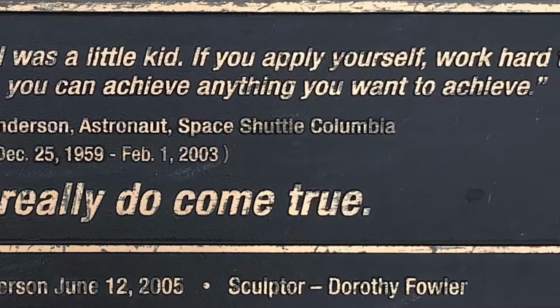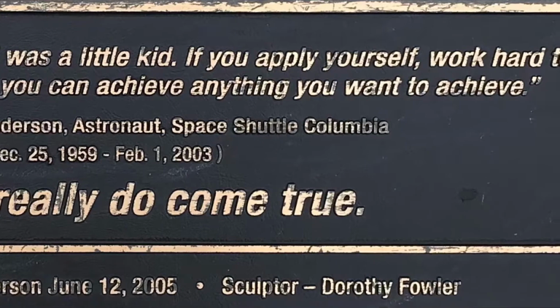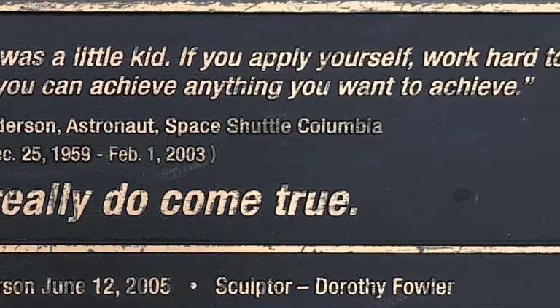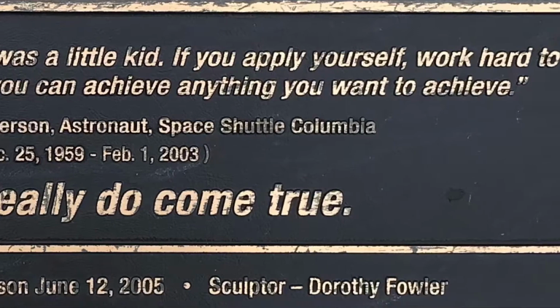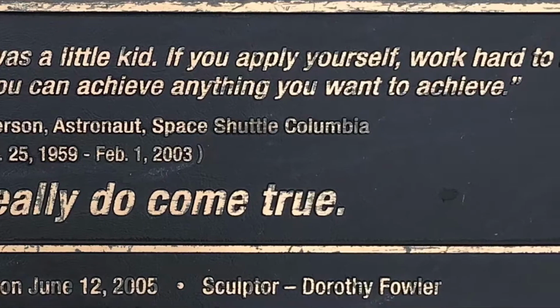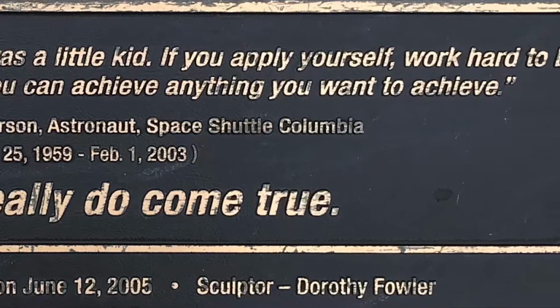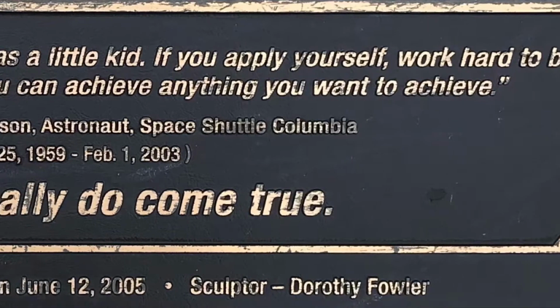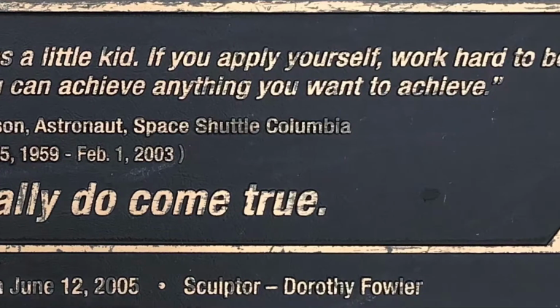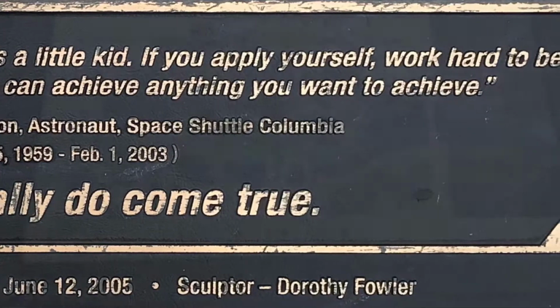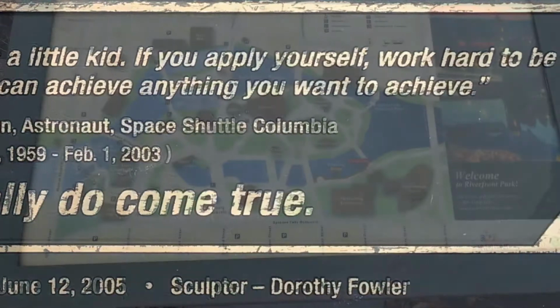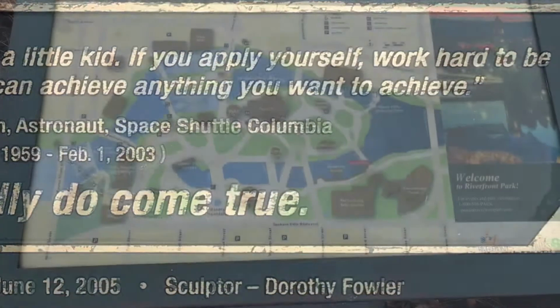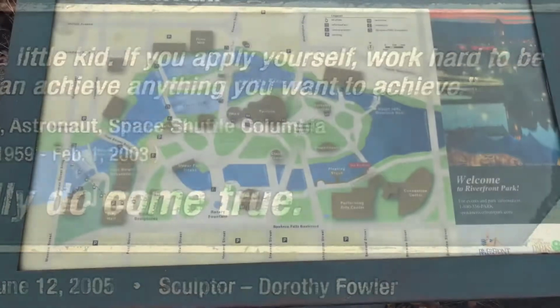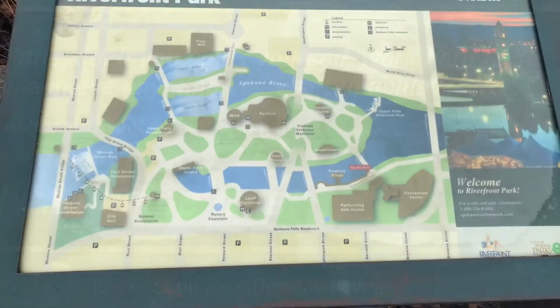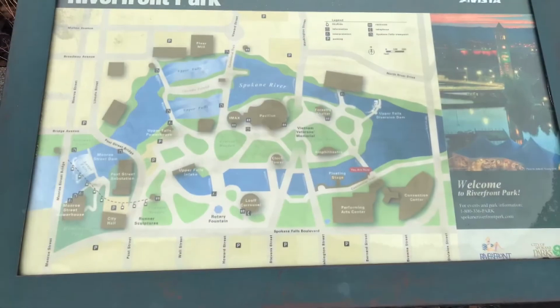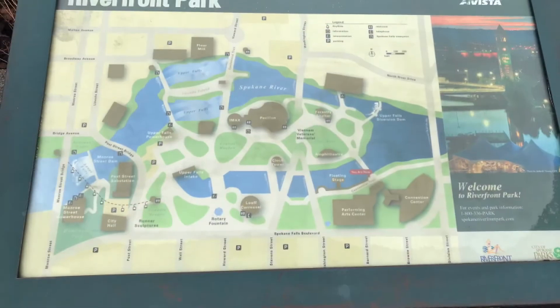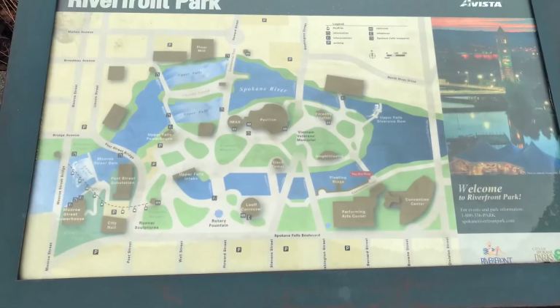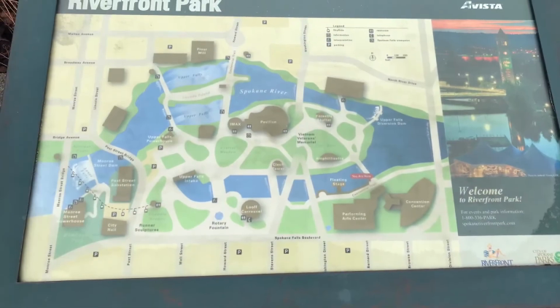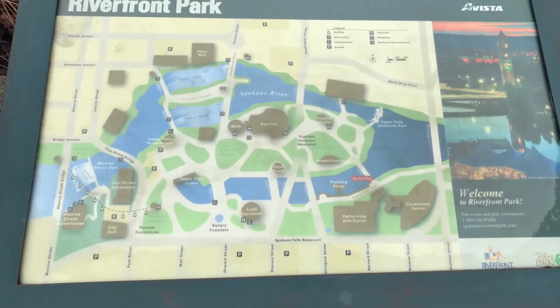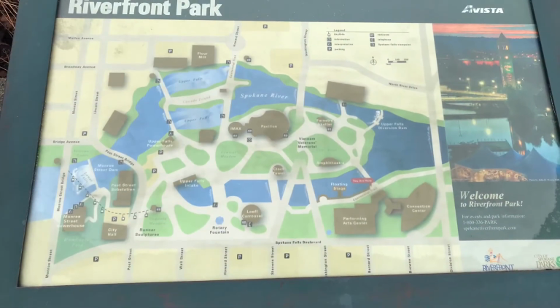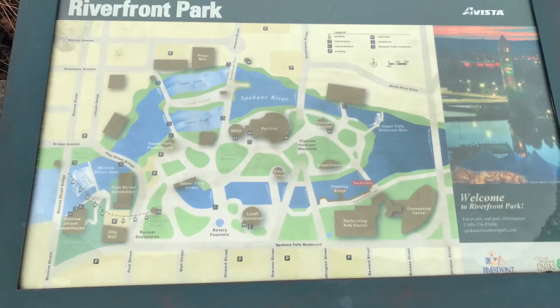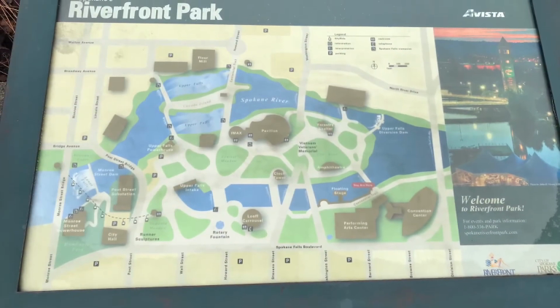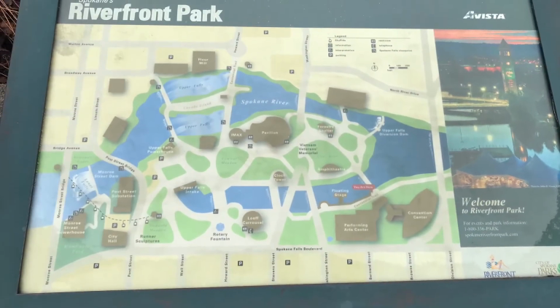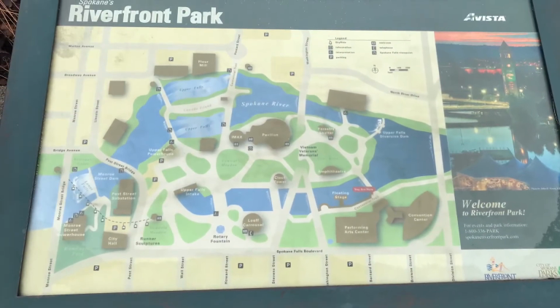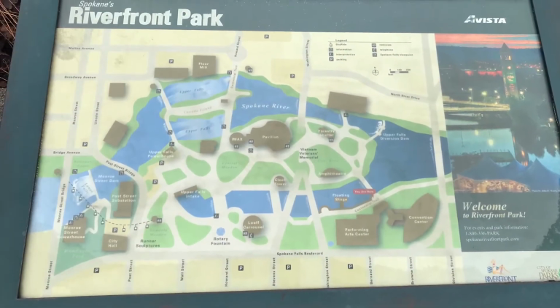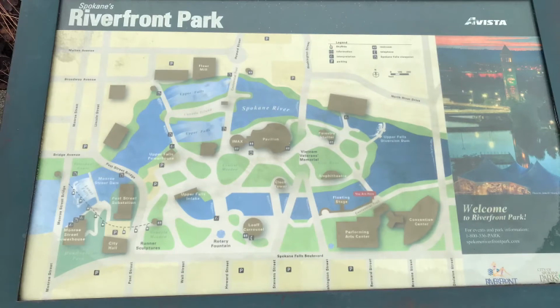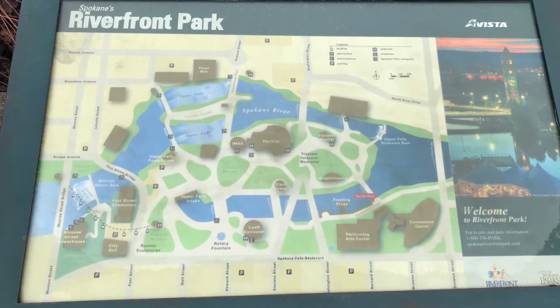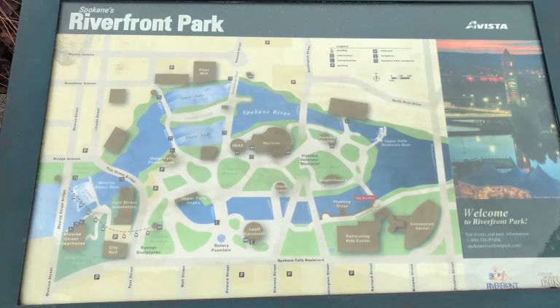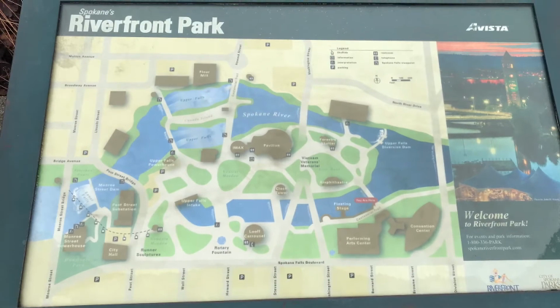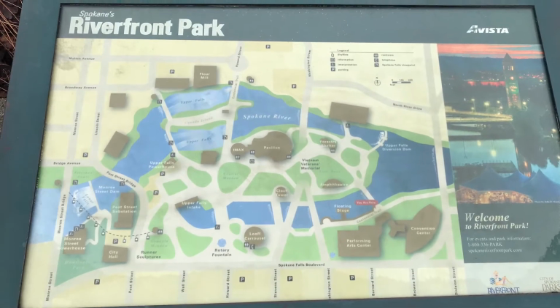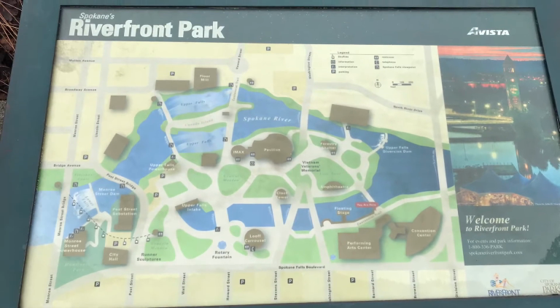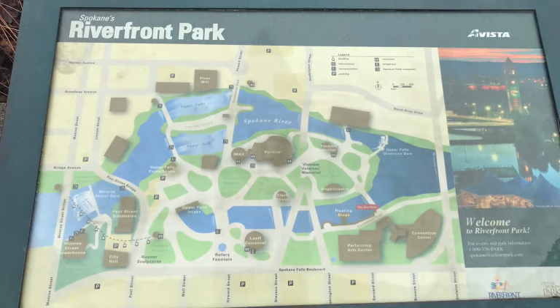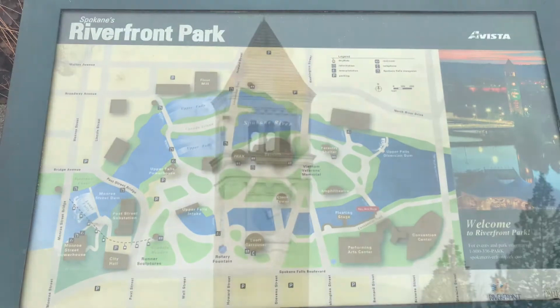I was going to try to pause and read the quote, but I couldn't pause. And this is just a map of Riverfront Park.